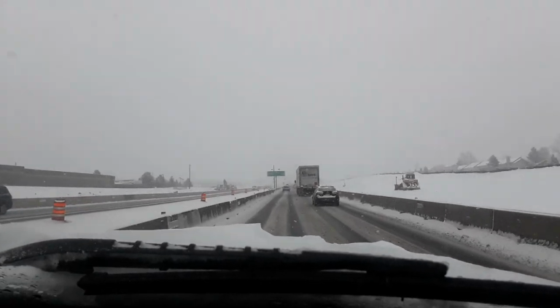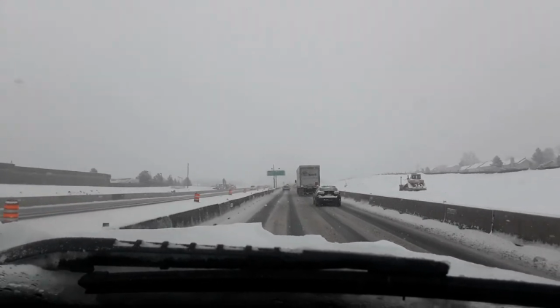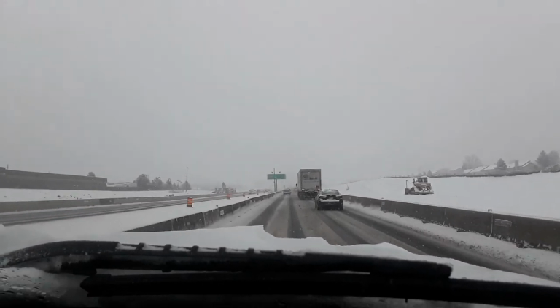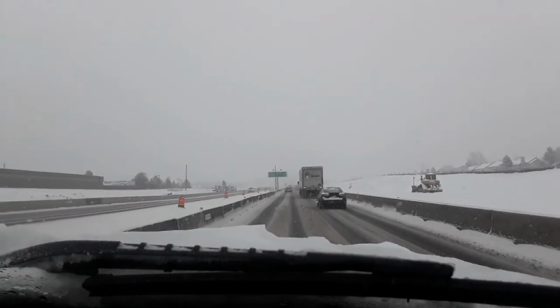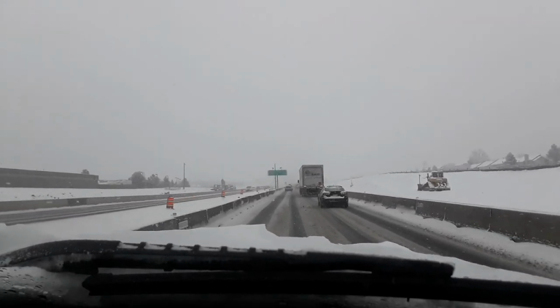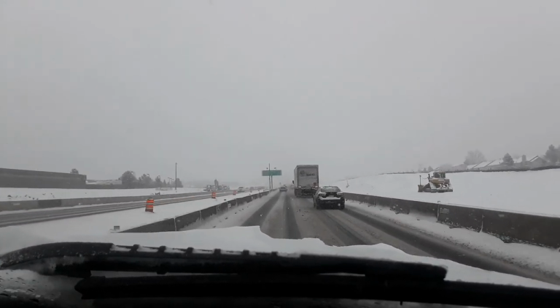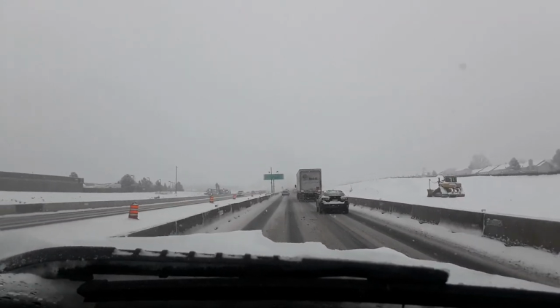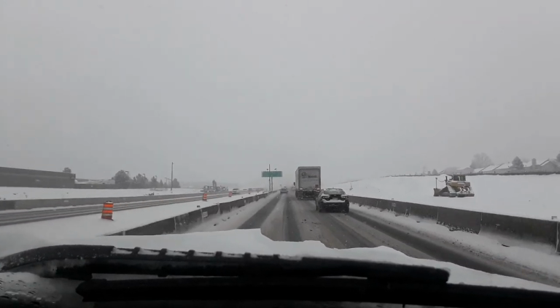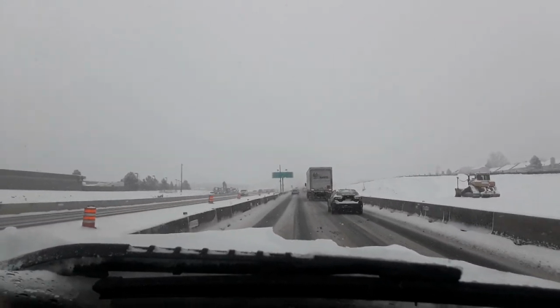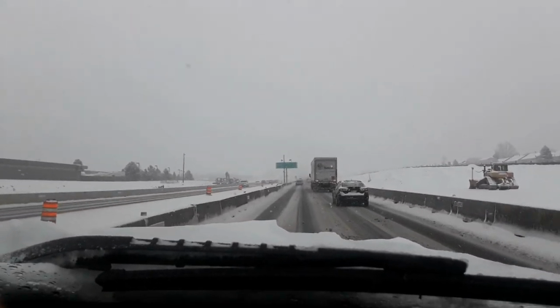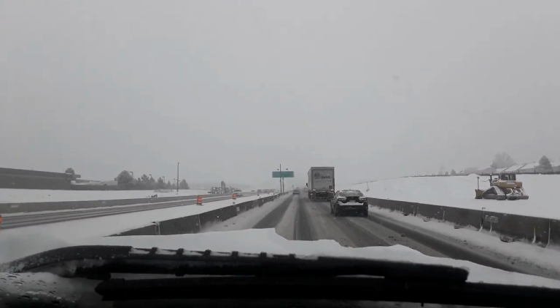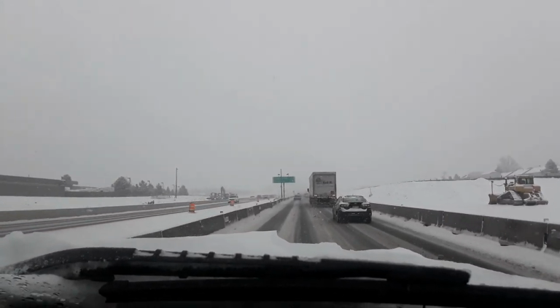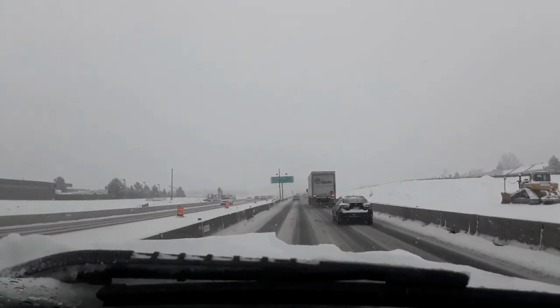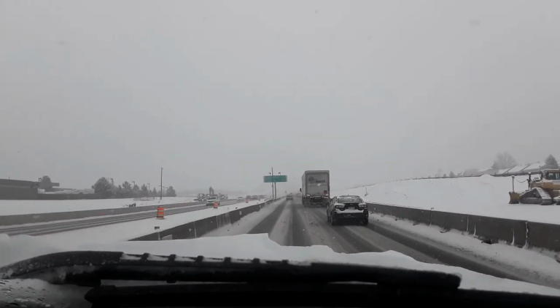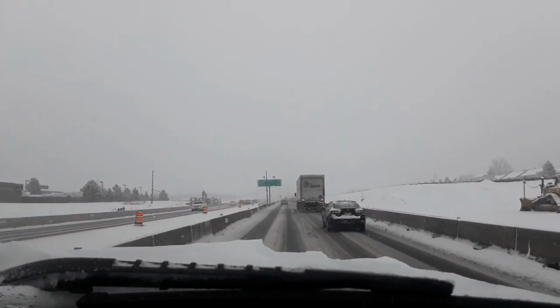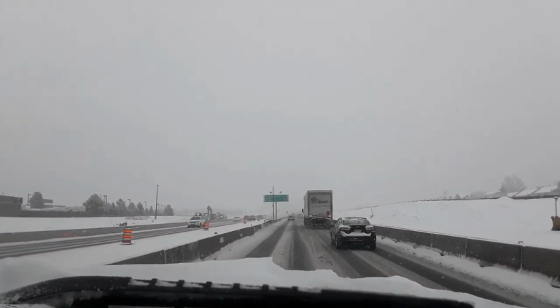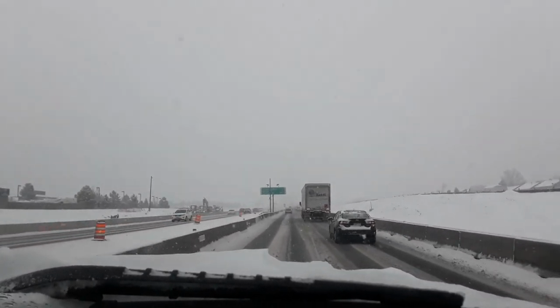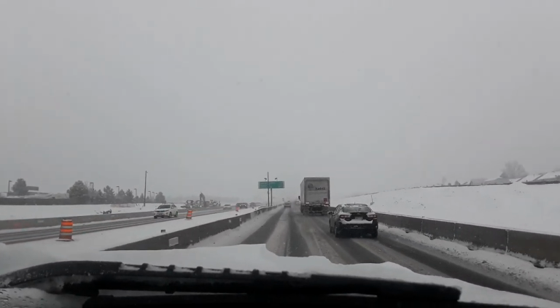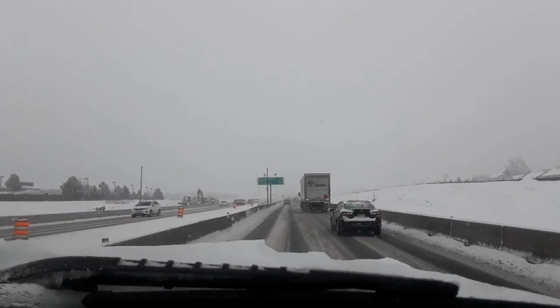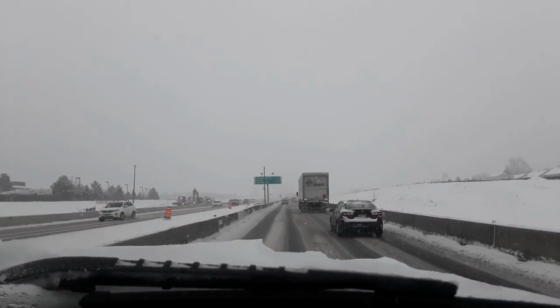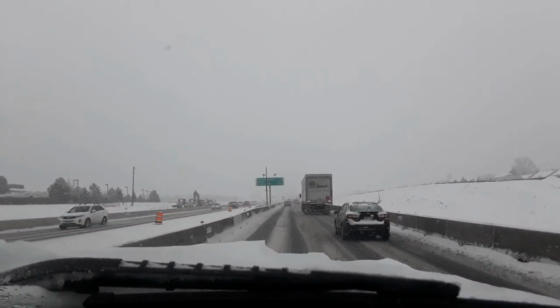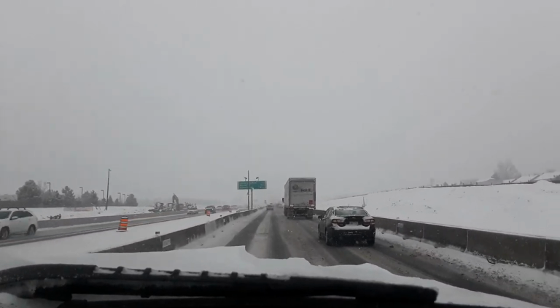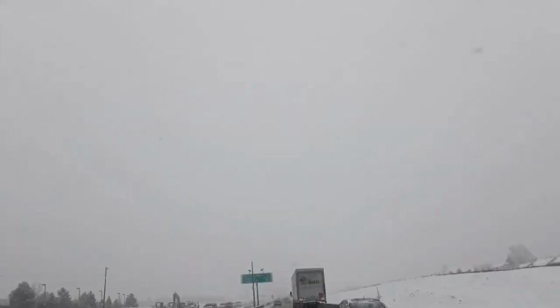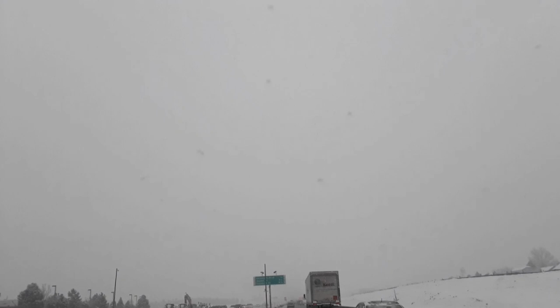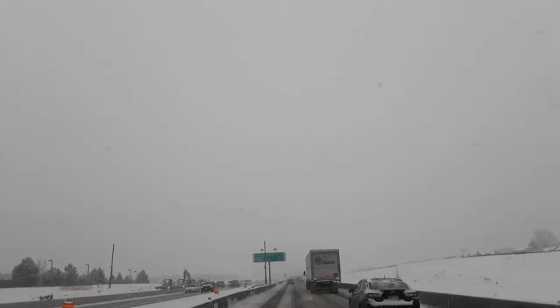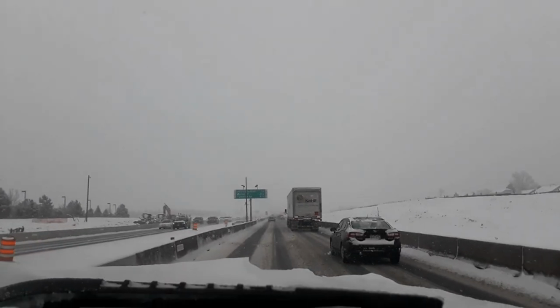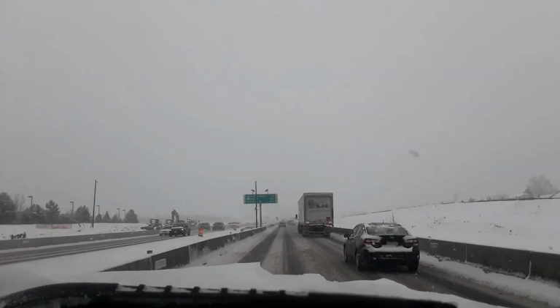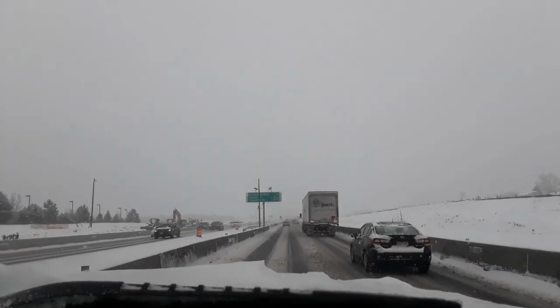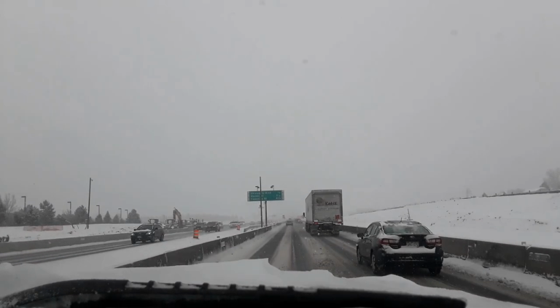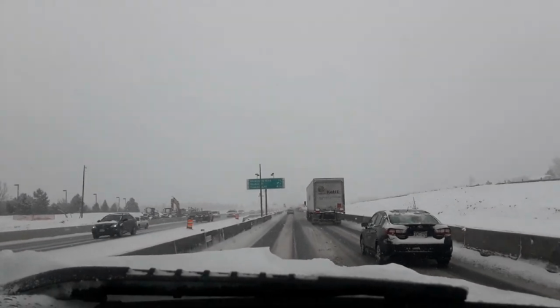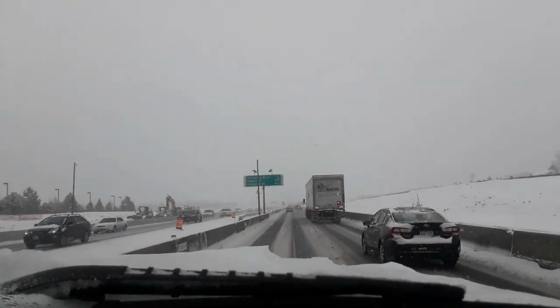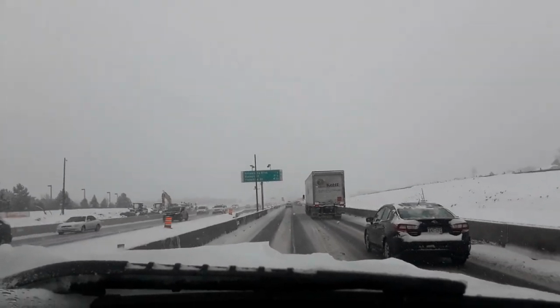We are on our way to the card show, and nothing is going to stop us — not even a snowstorm.